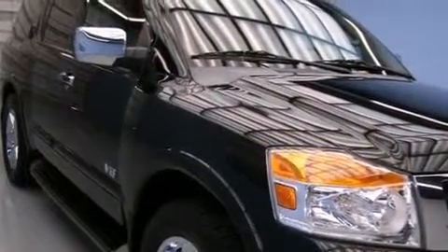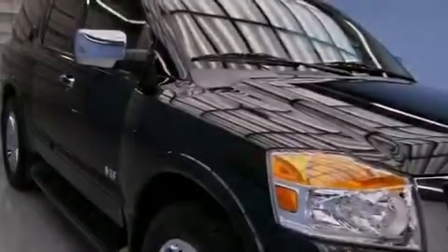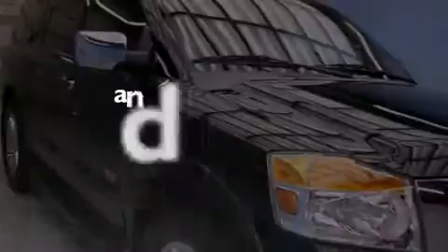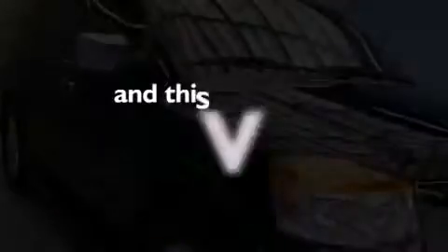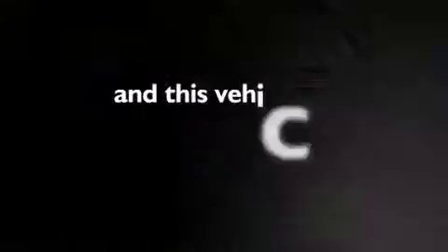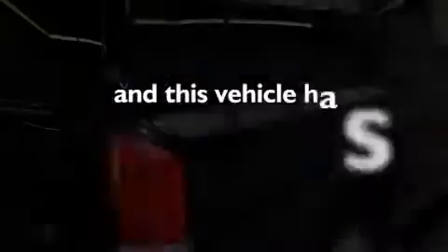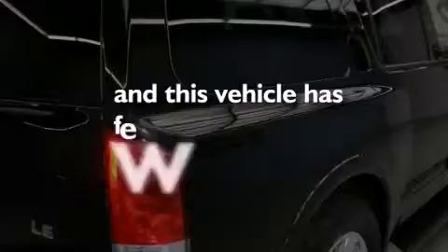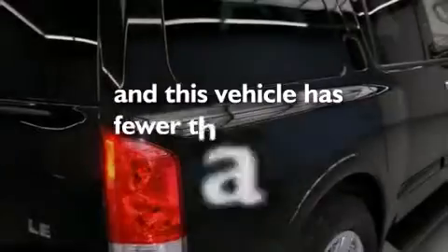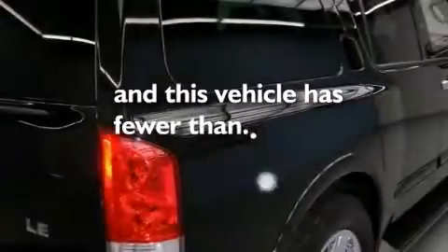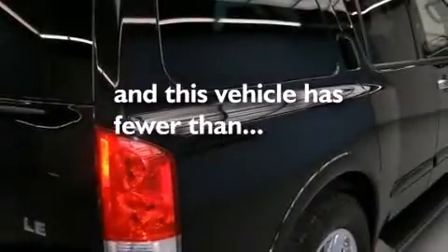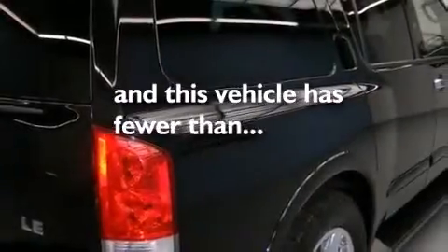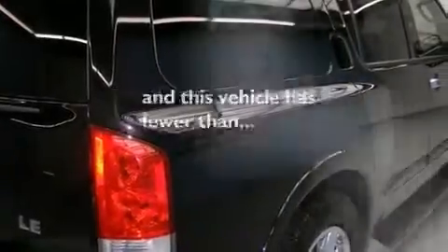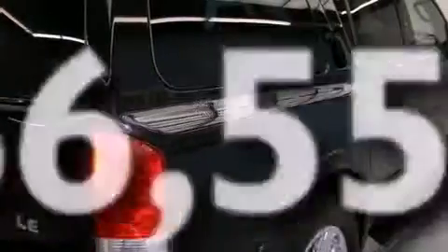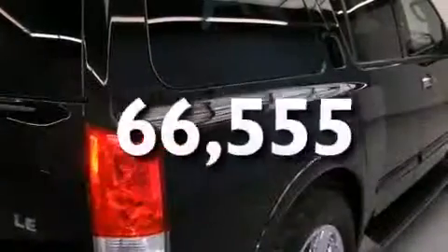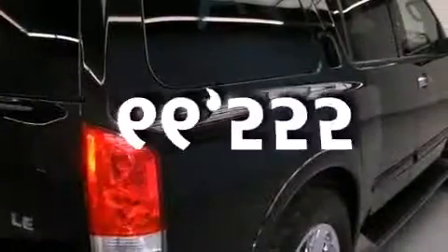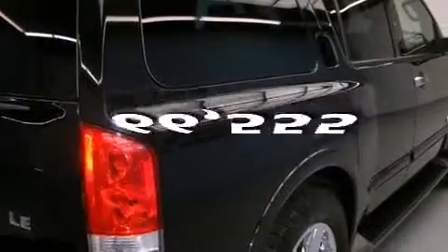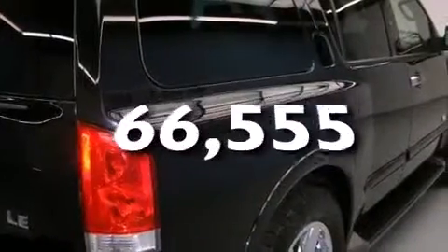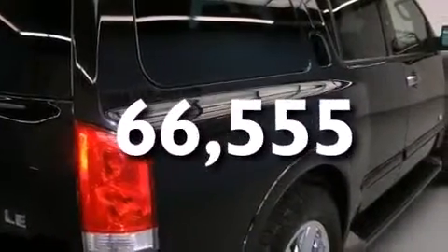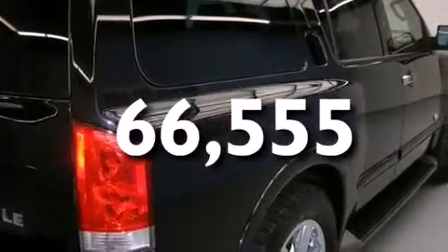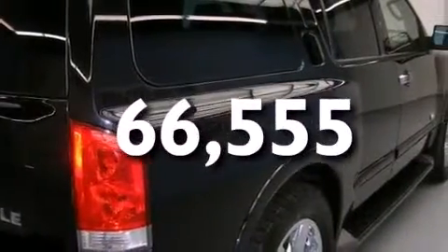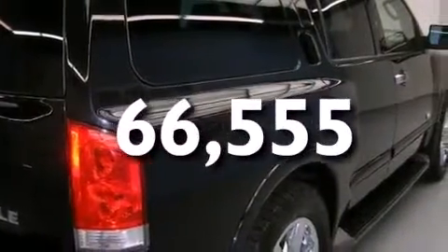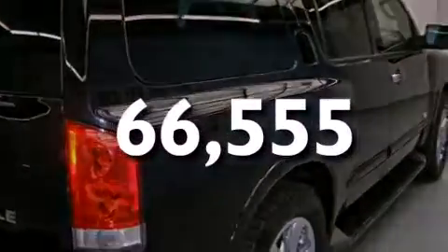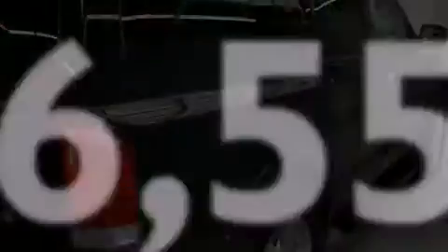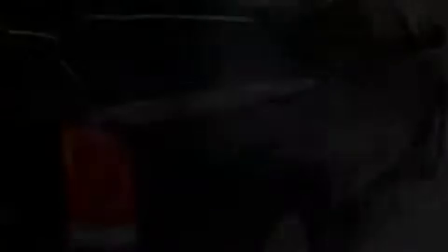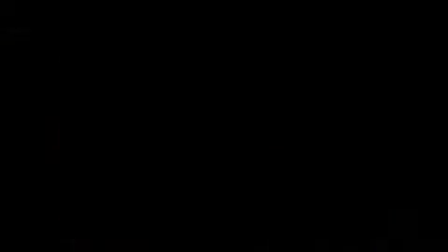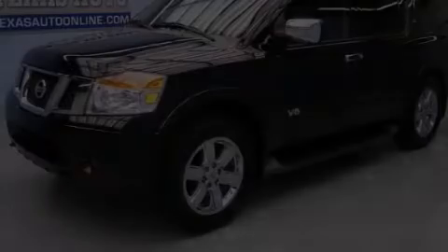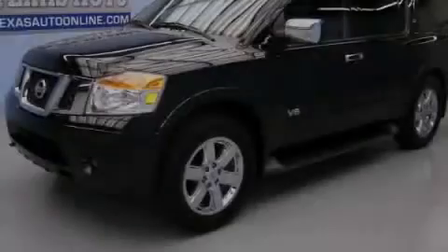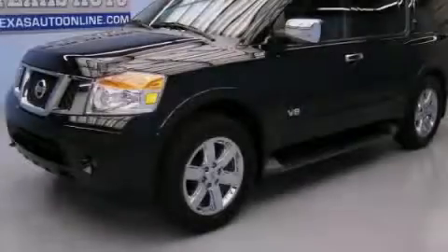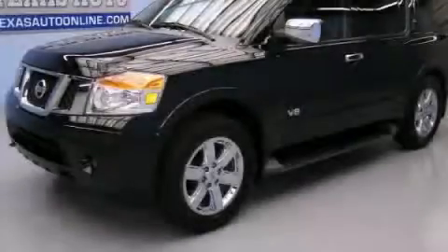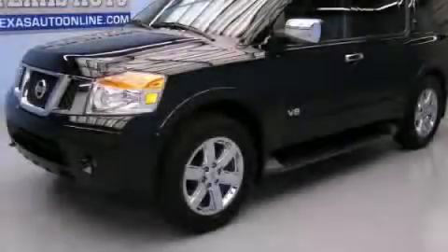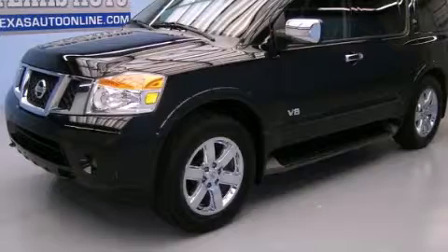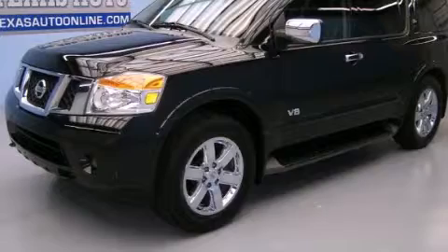This vehicle has fewer than 67,000 miles on the odometer. Stop by today and test drive this vehicle for yourself.